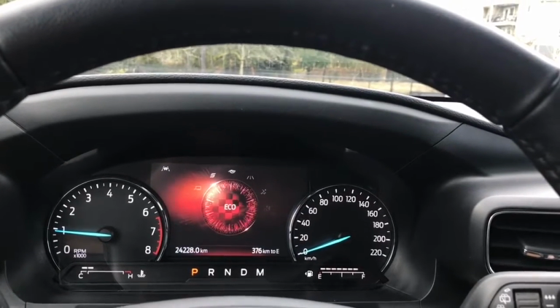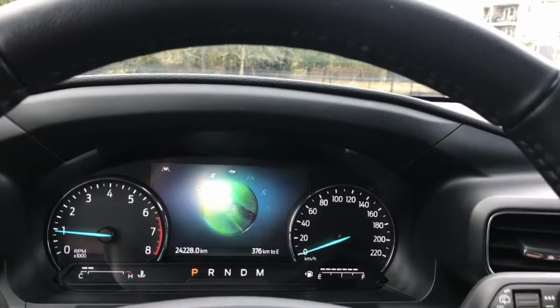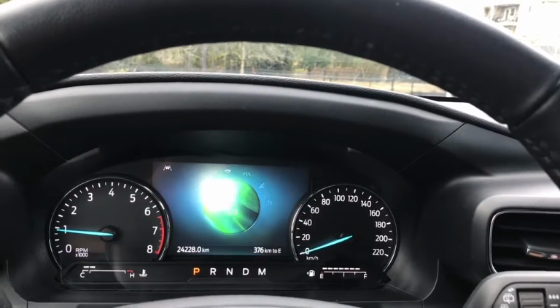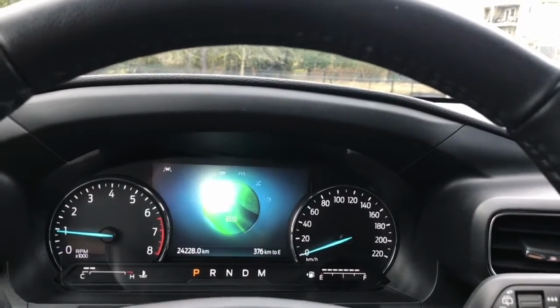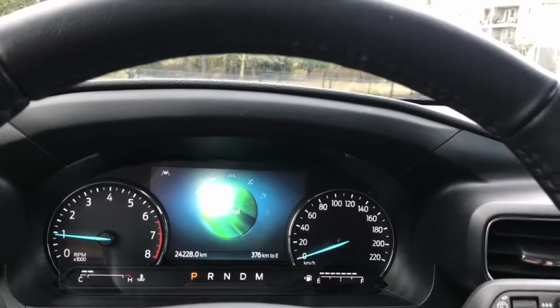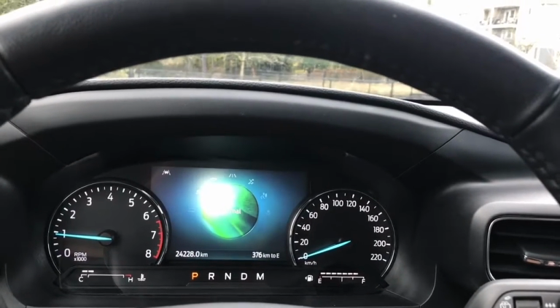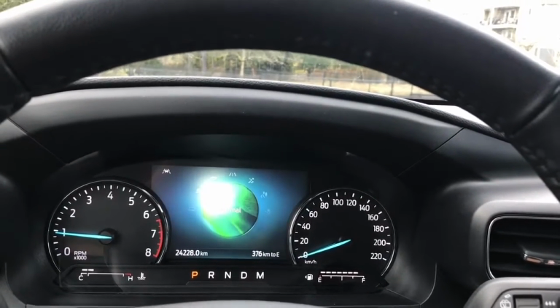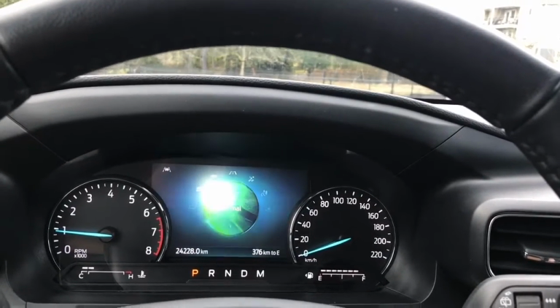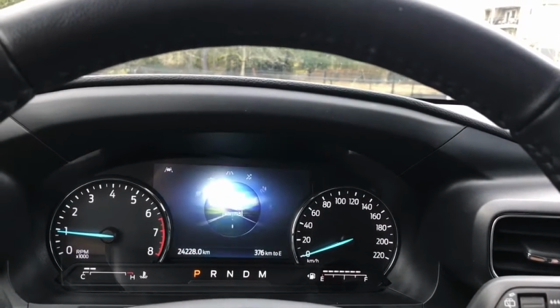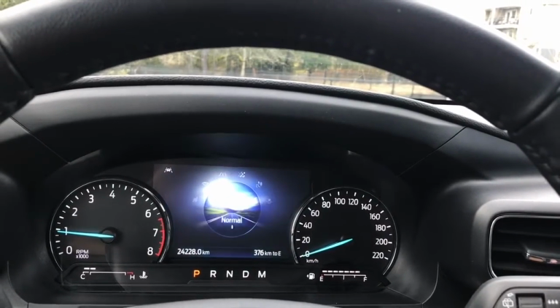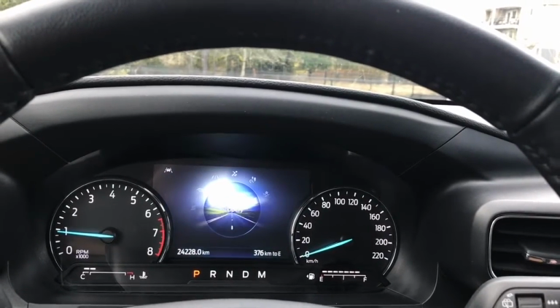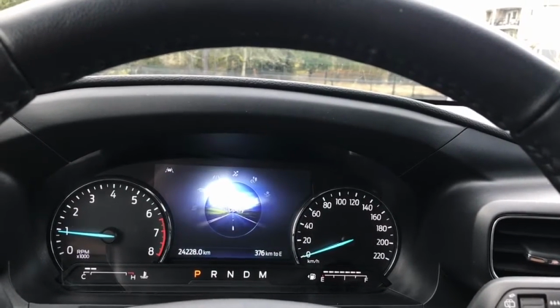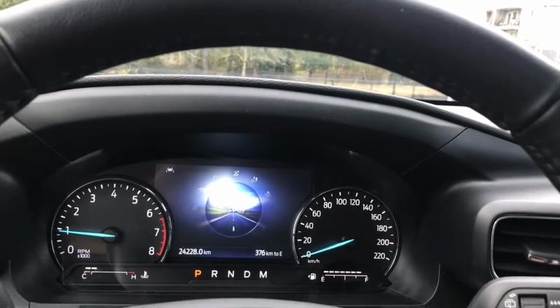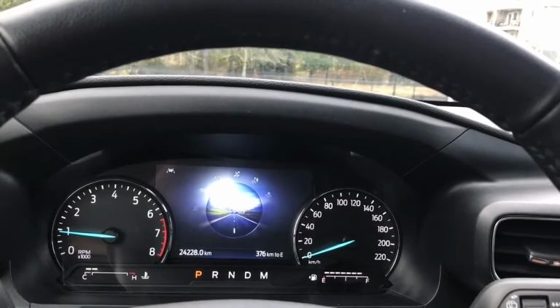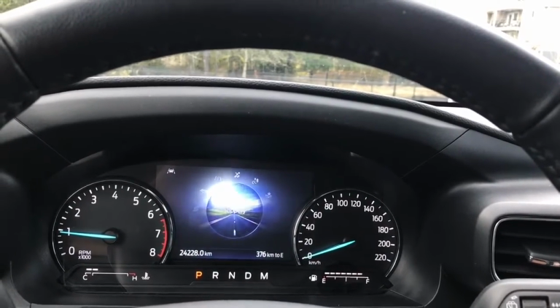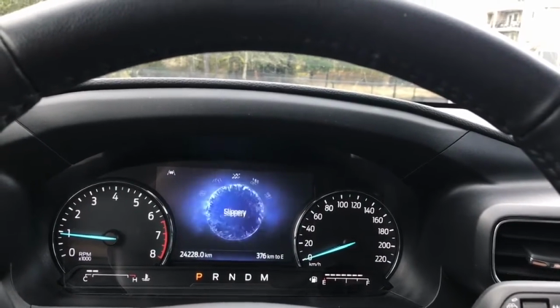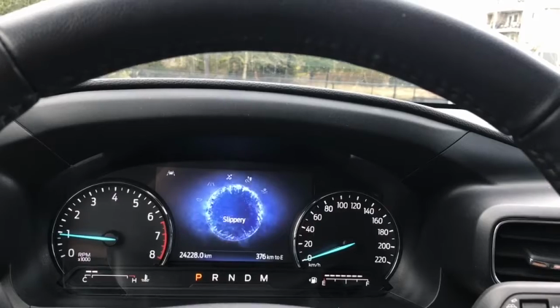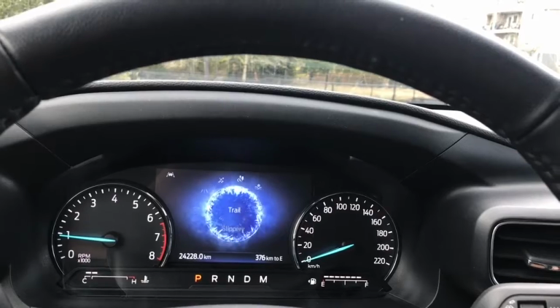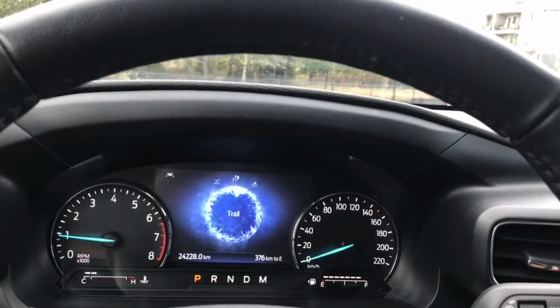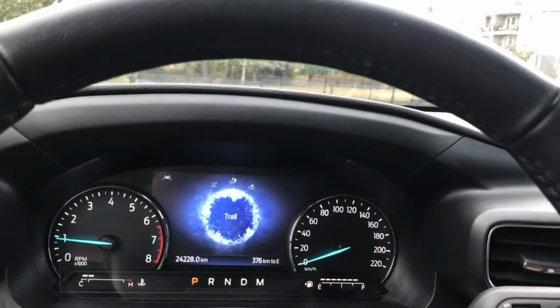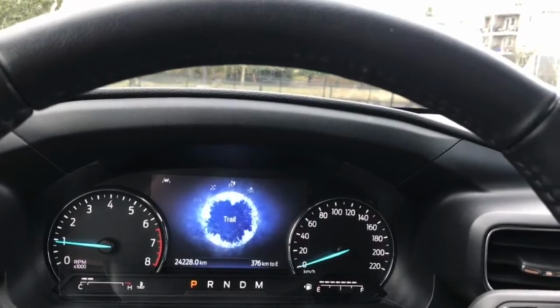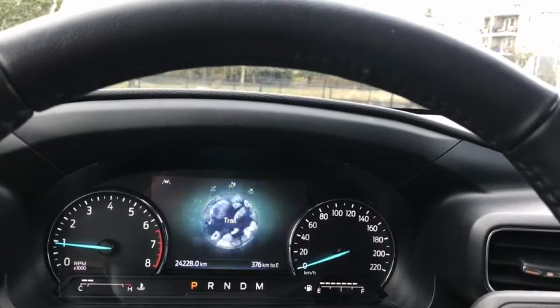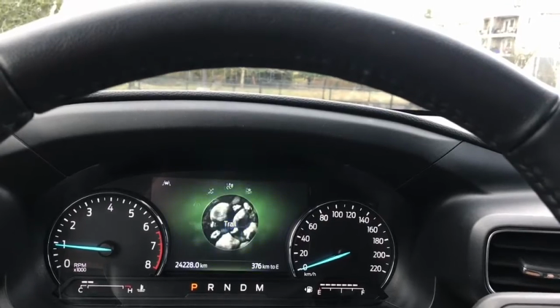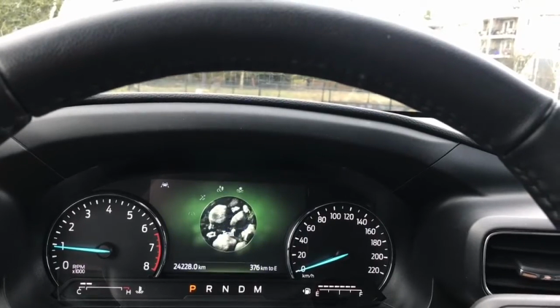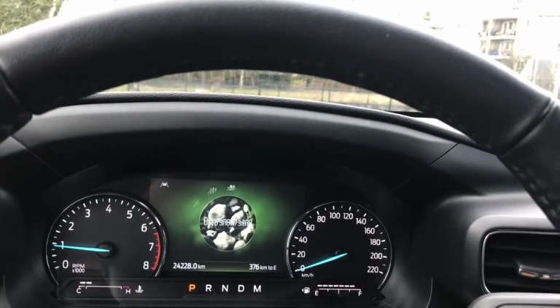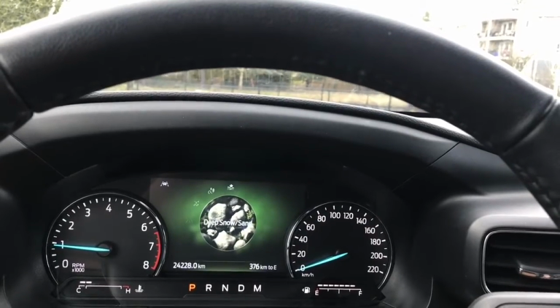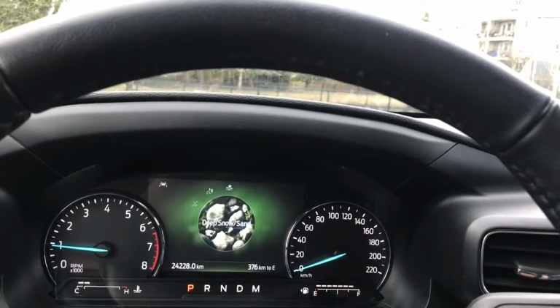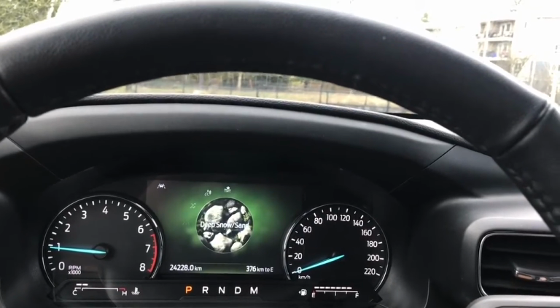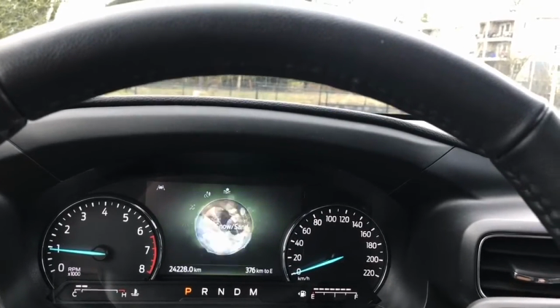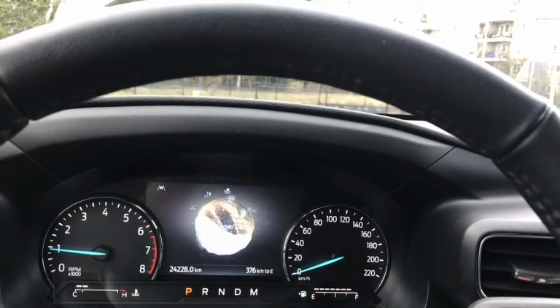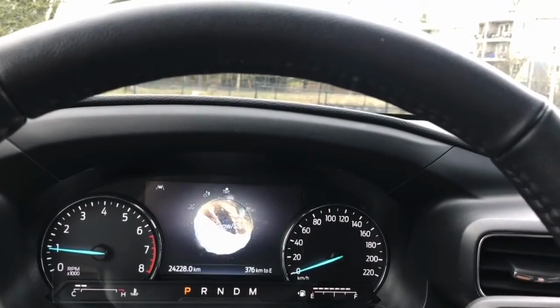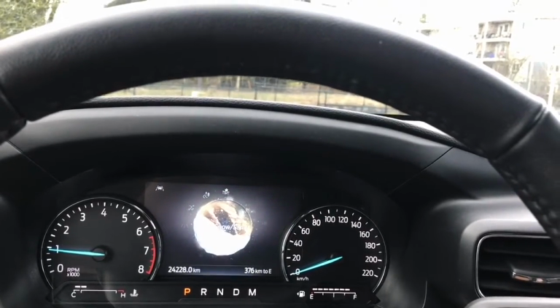These all have sub-menus, and there are additional off-road modes: slippery, trail, deep sand, and snow.